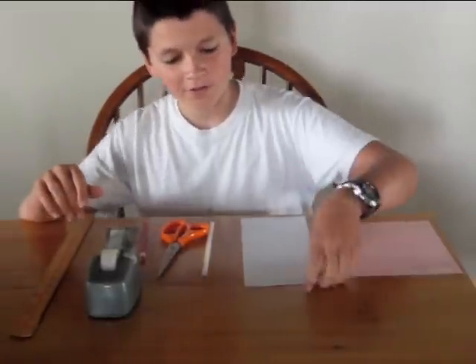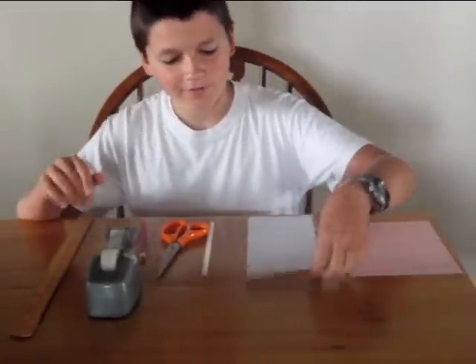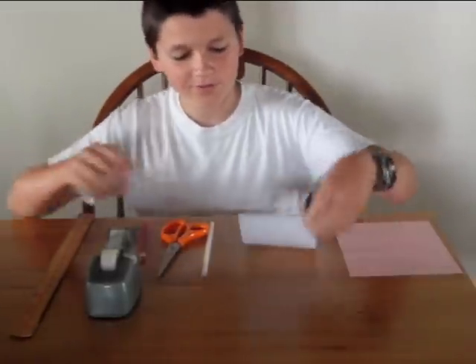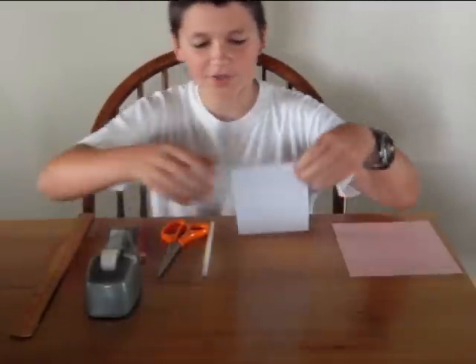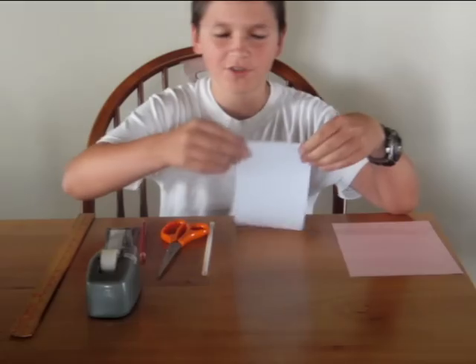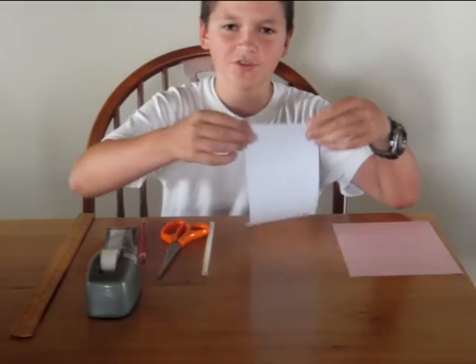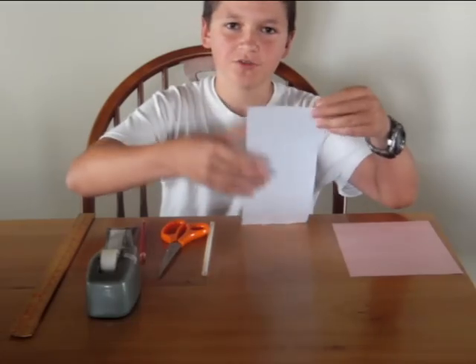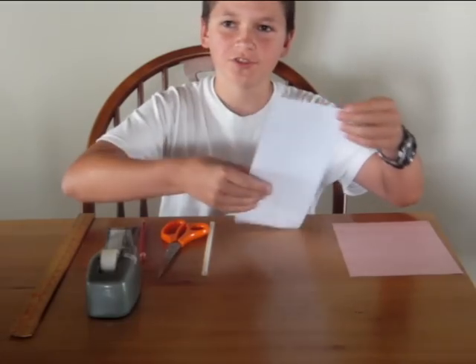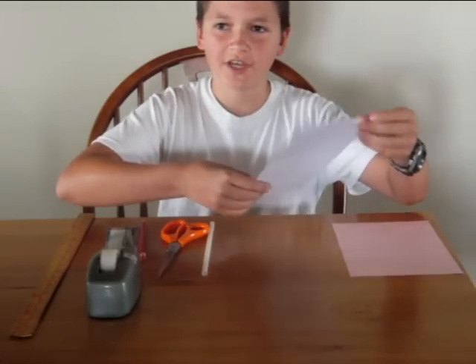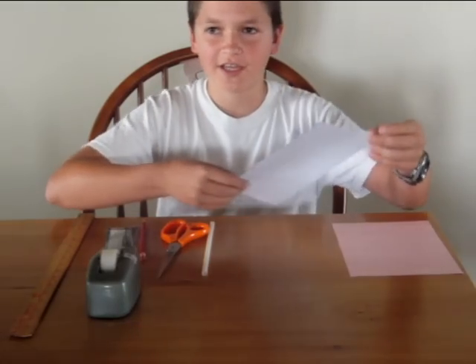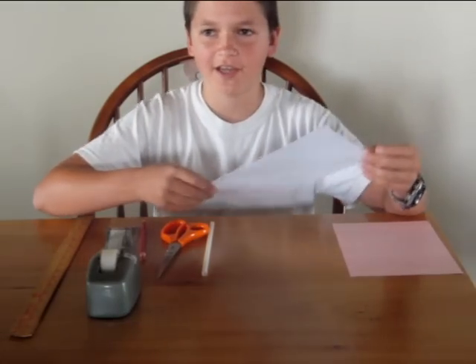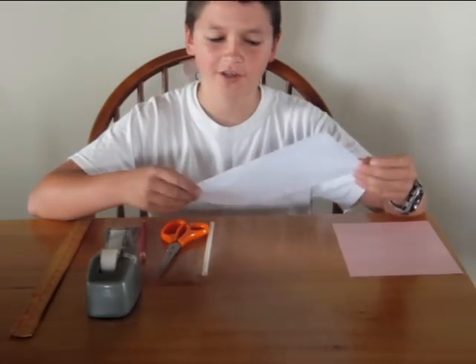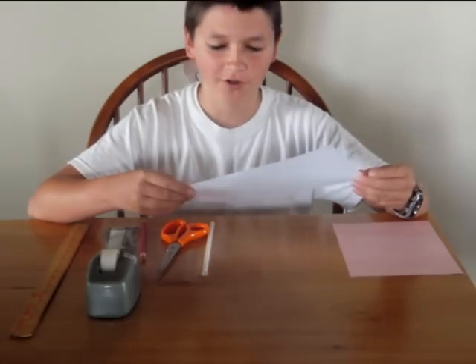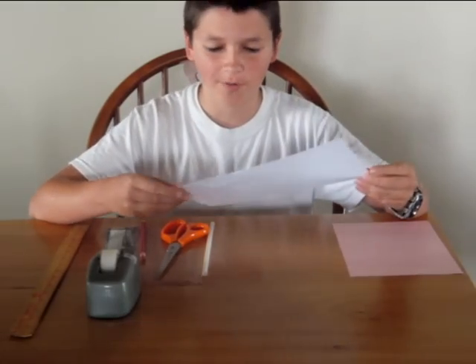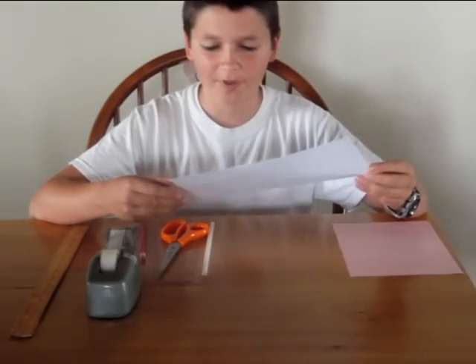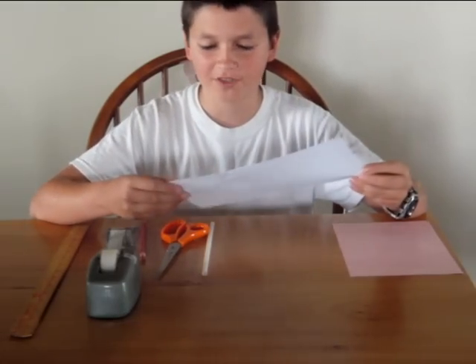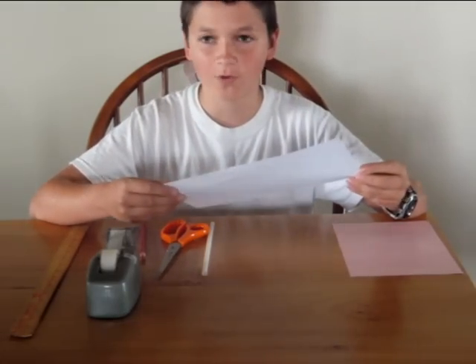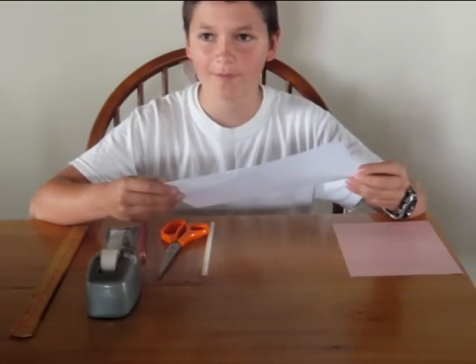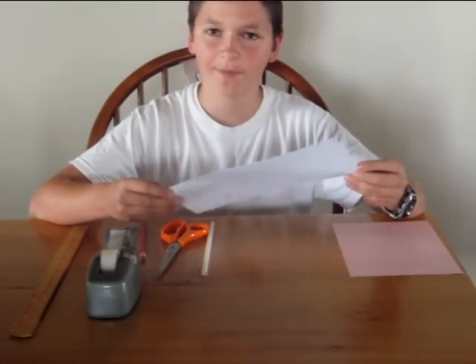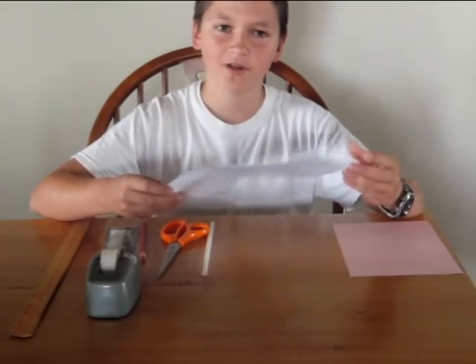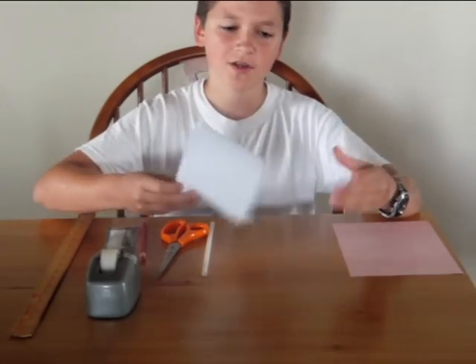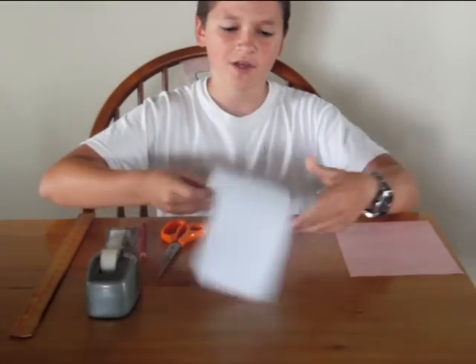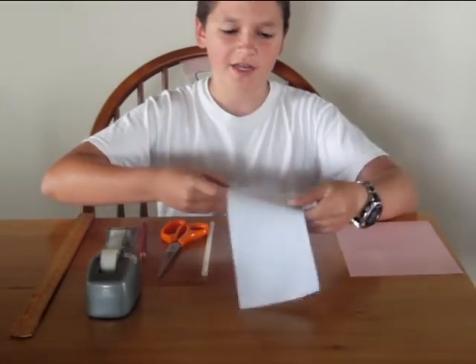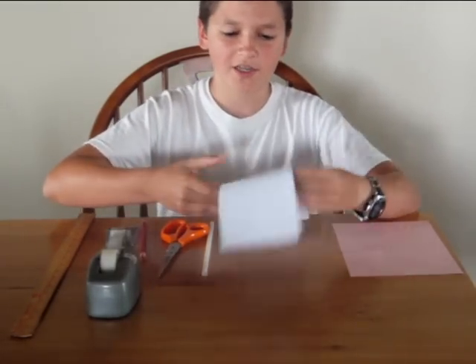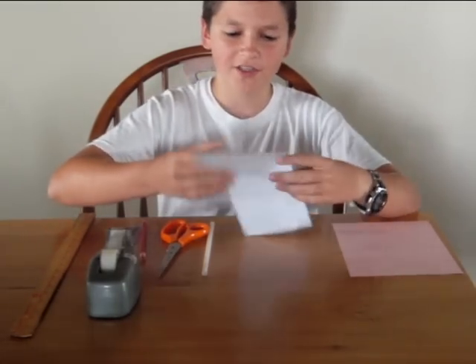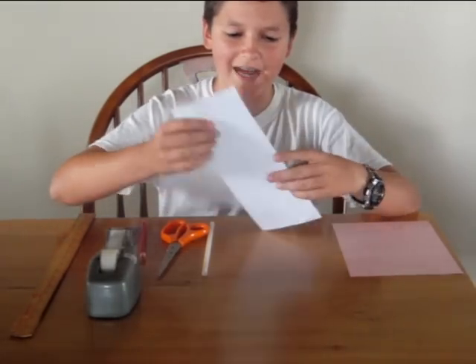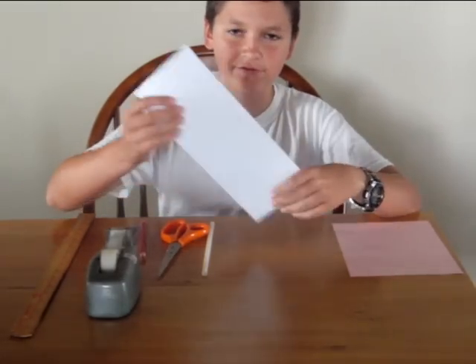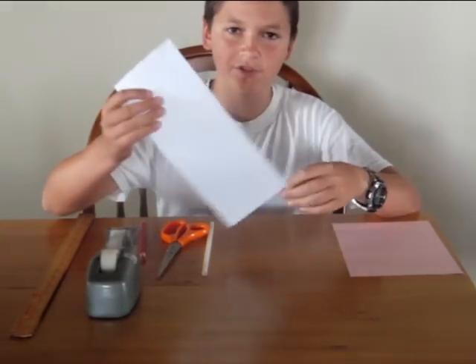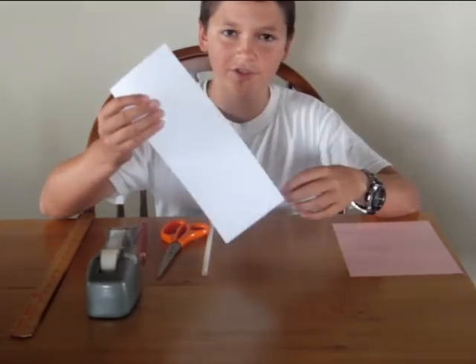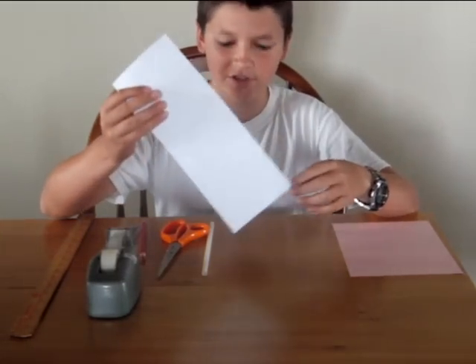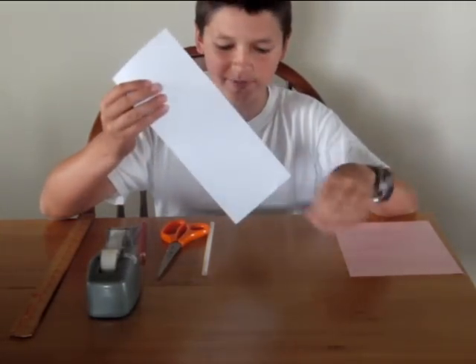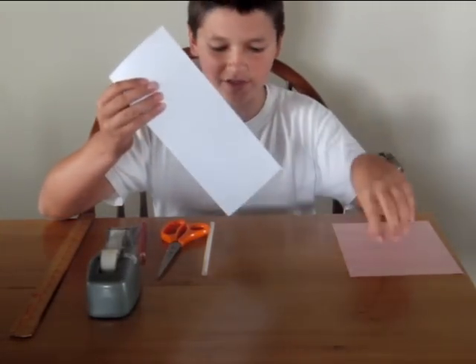First, what you need to do is take a normal piece of white paper and cut it in half so it is this big.